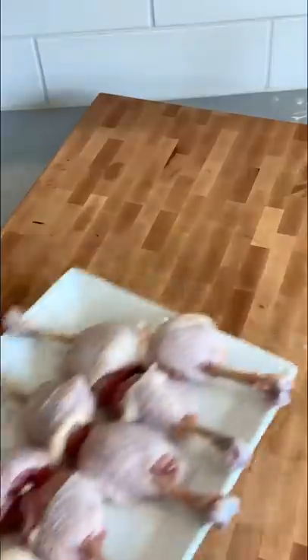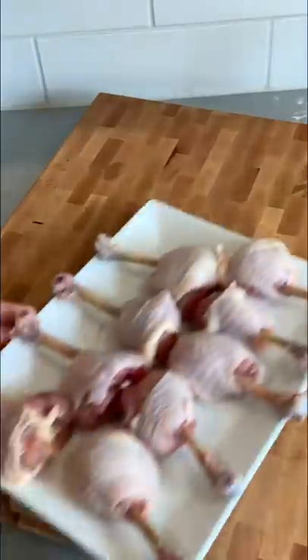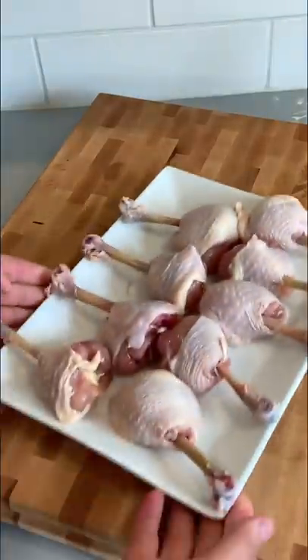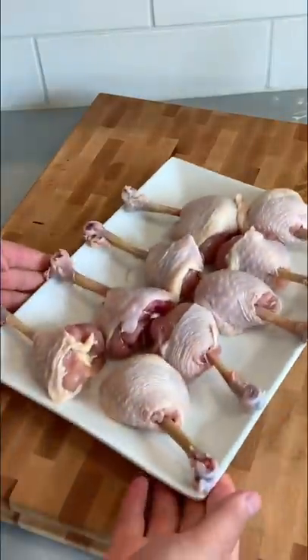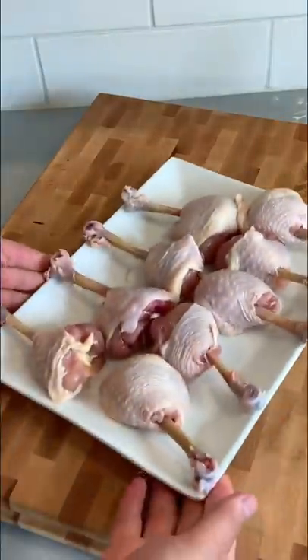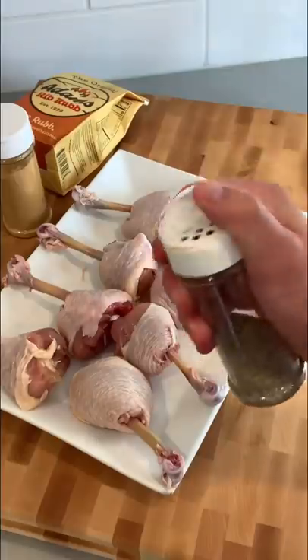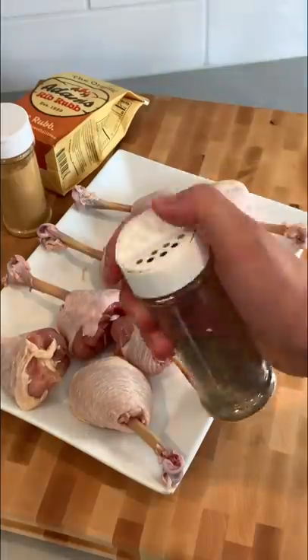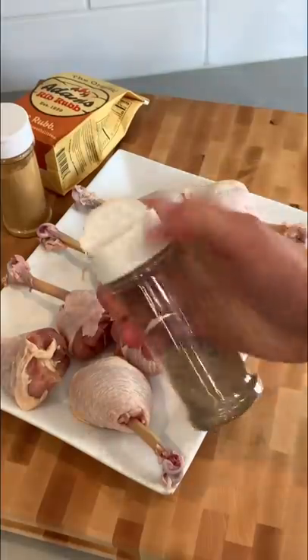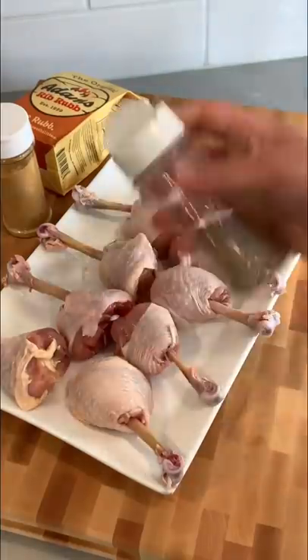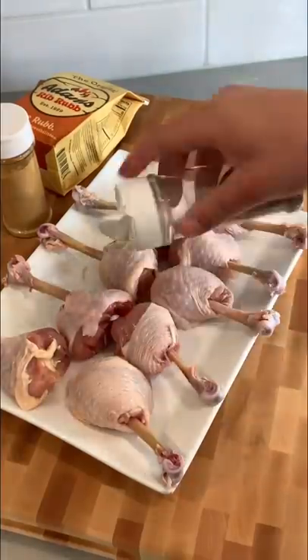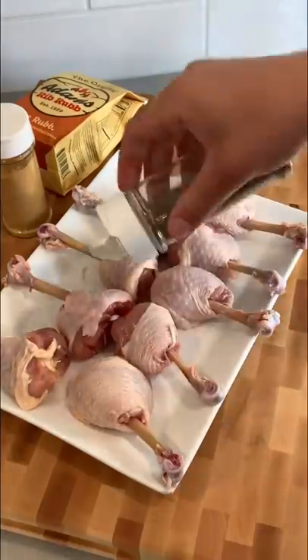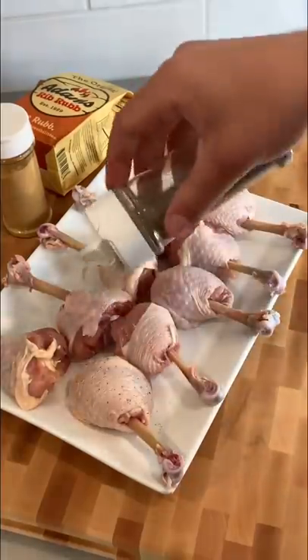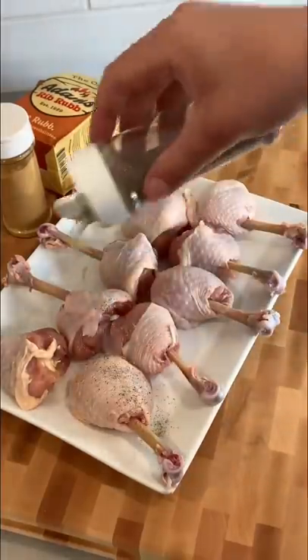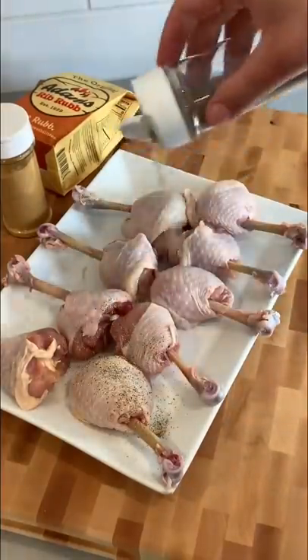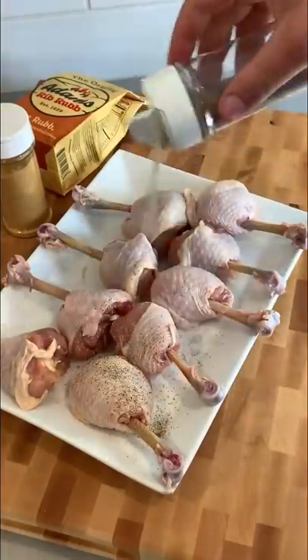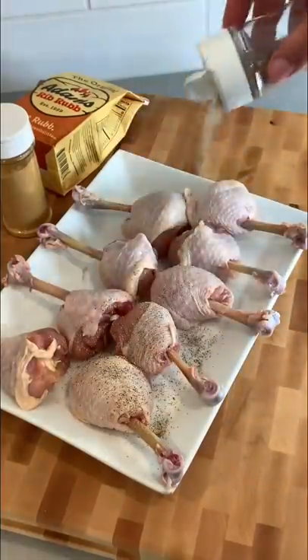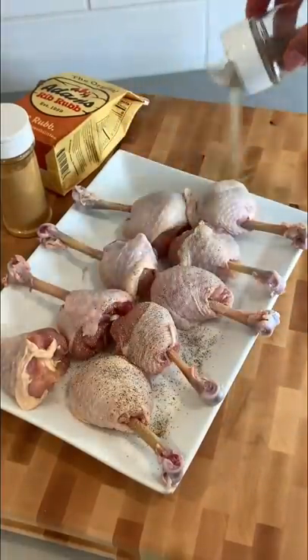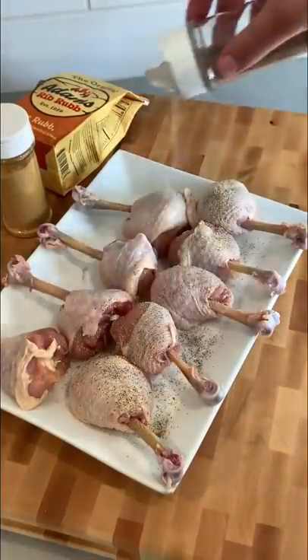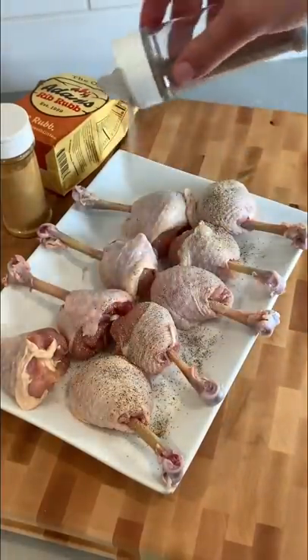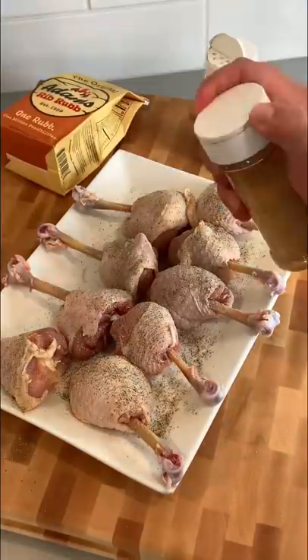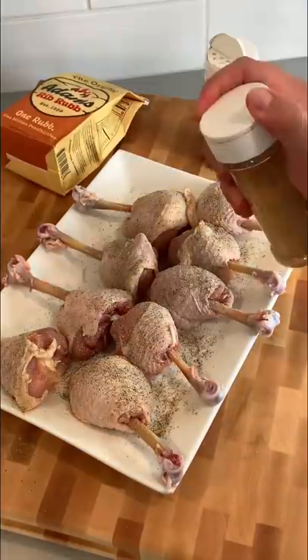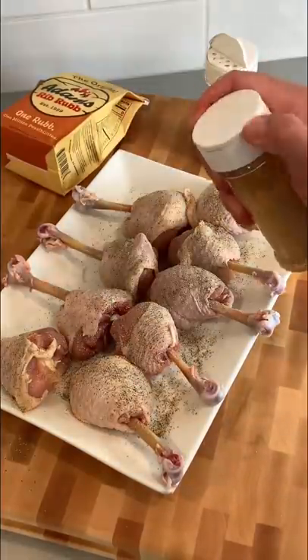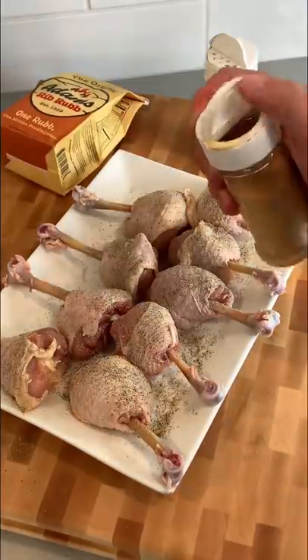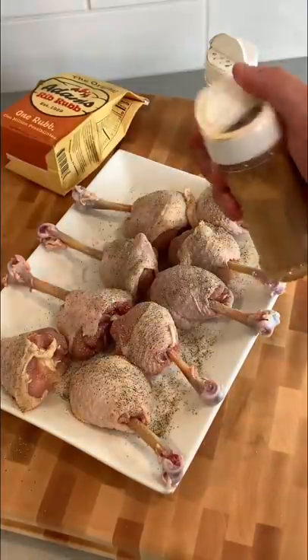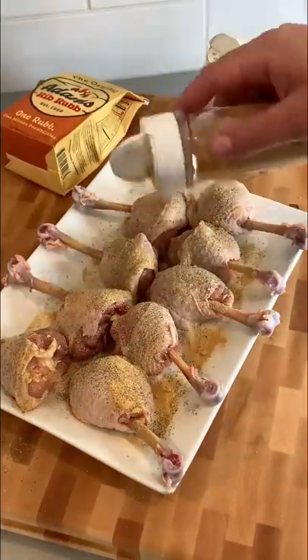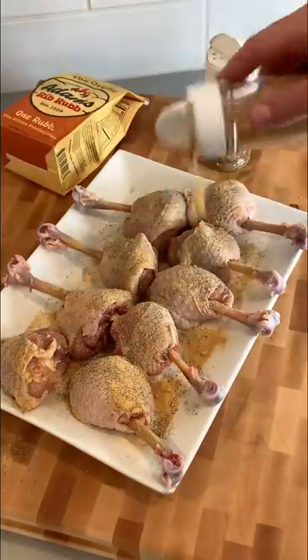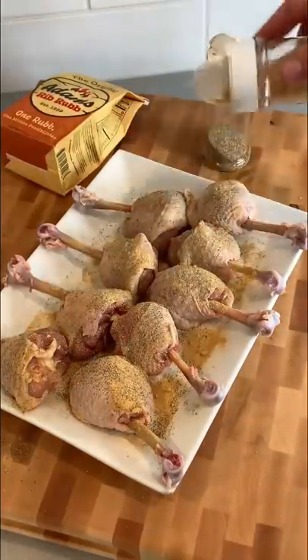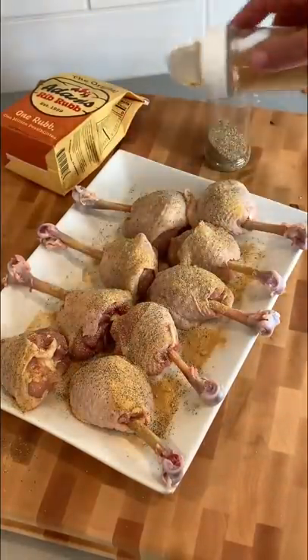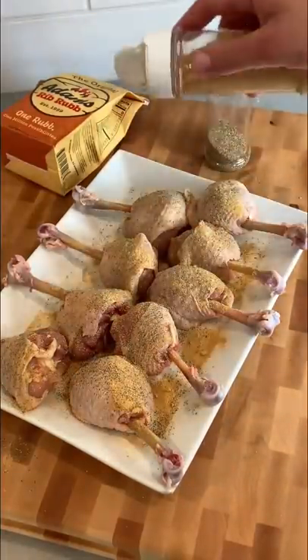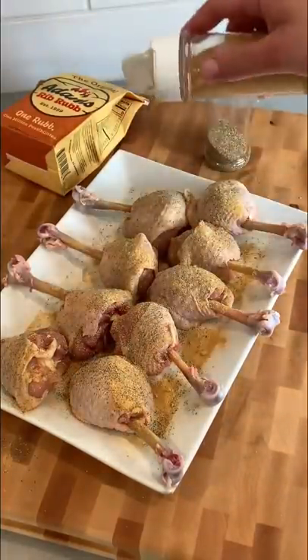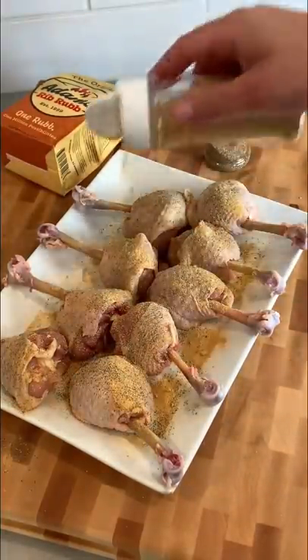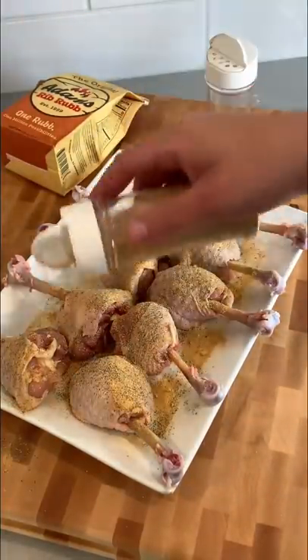Let's keep it simple. I'll use salt, pepper, garlic powder, and my favorite barbecue rub.